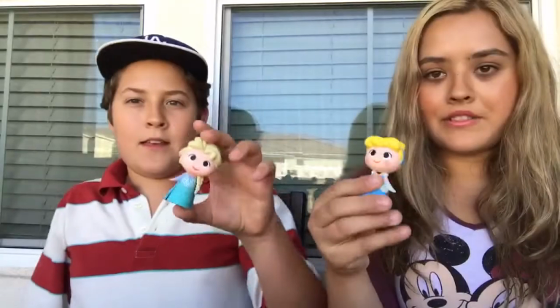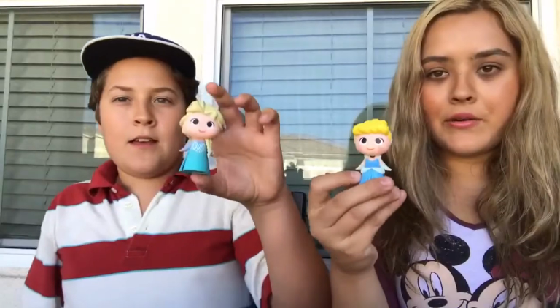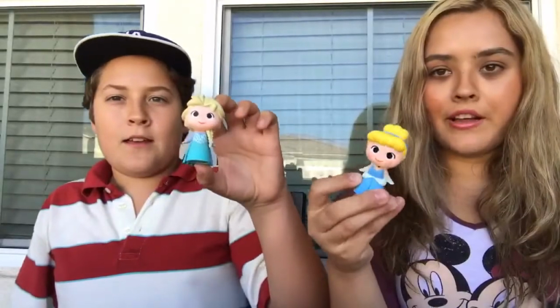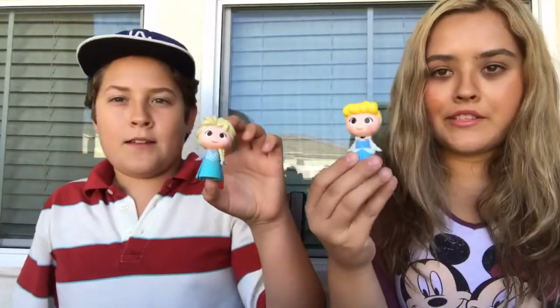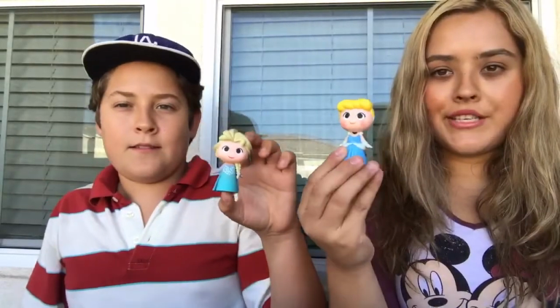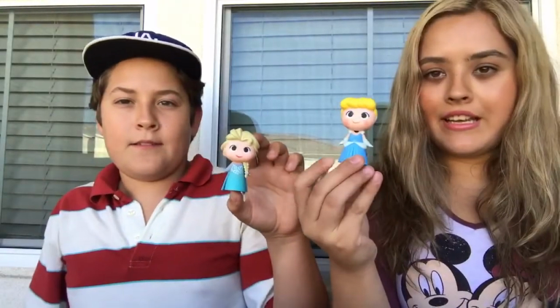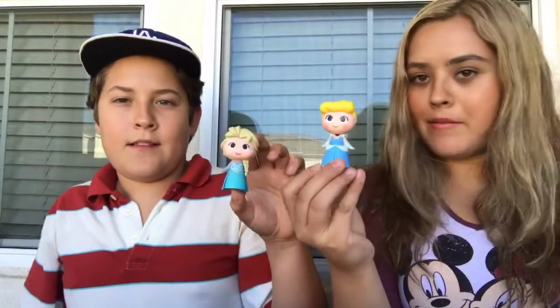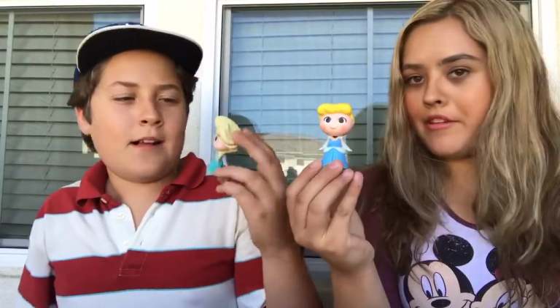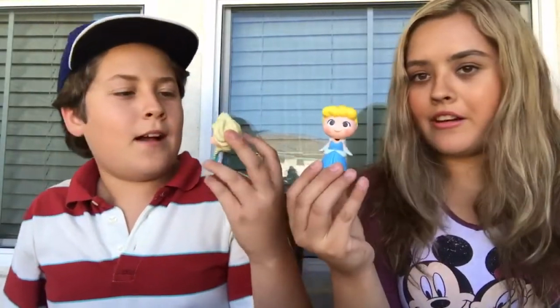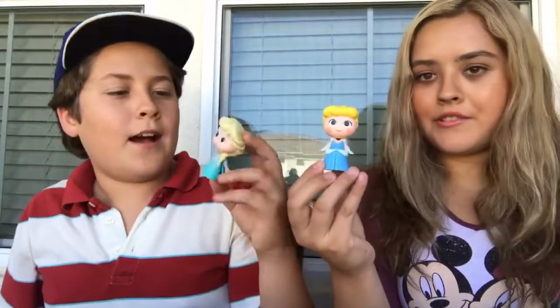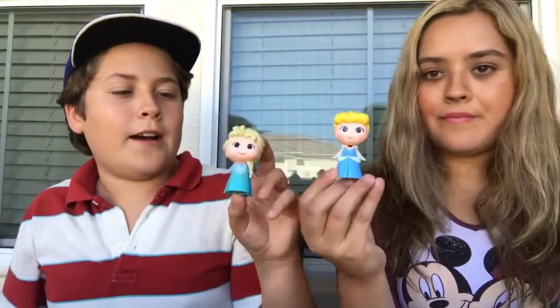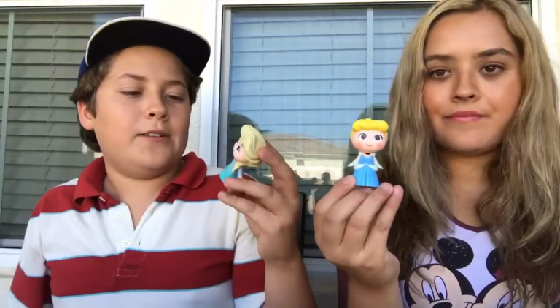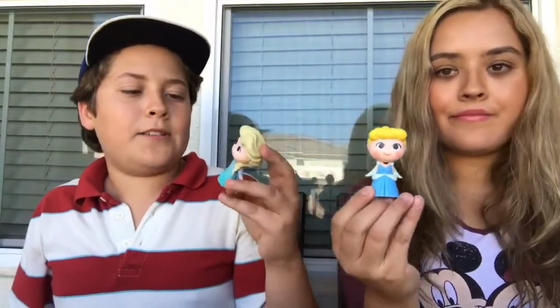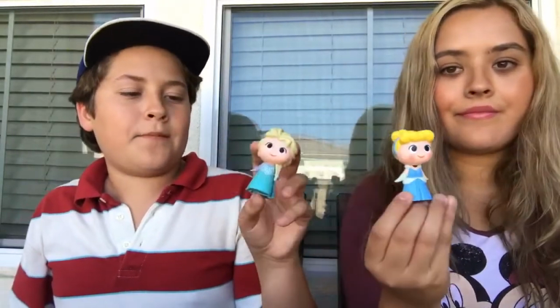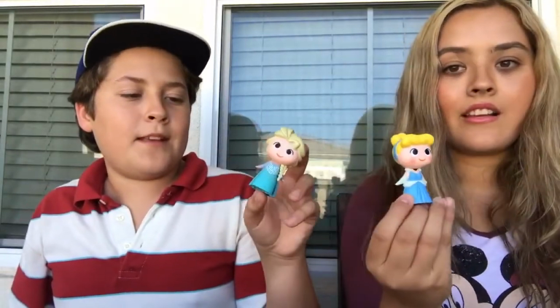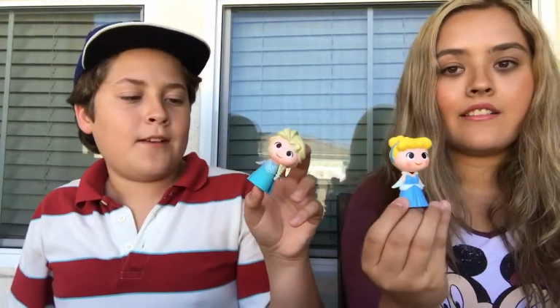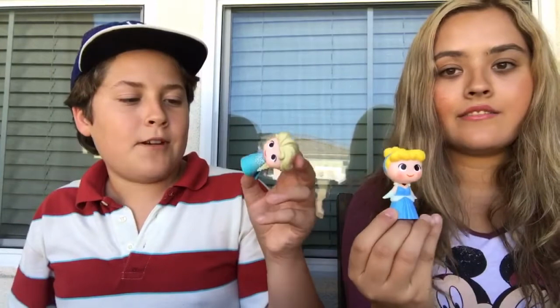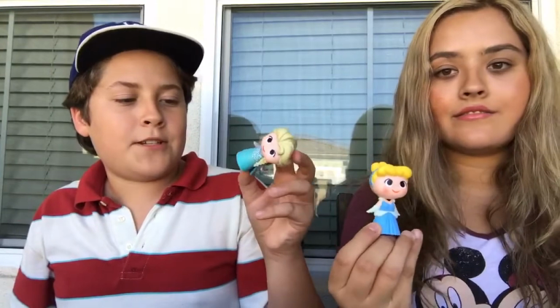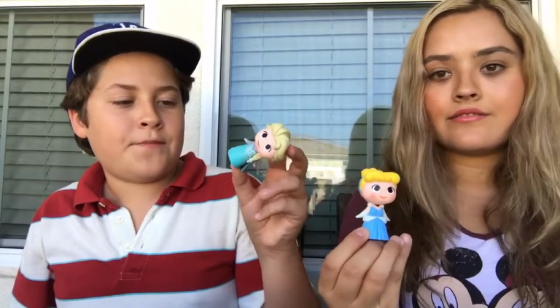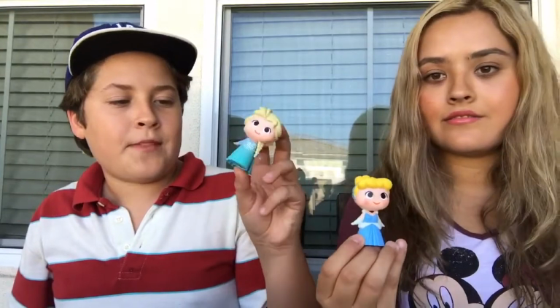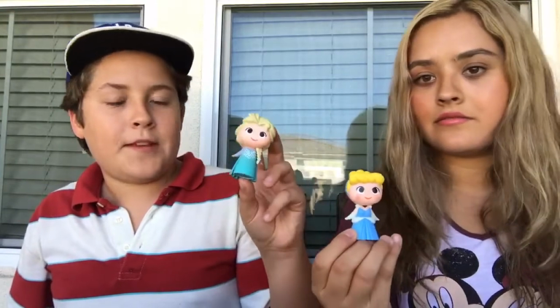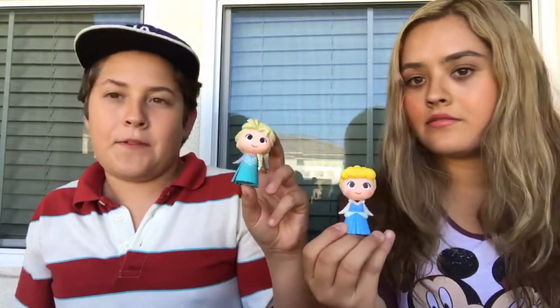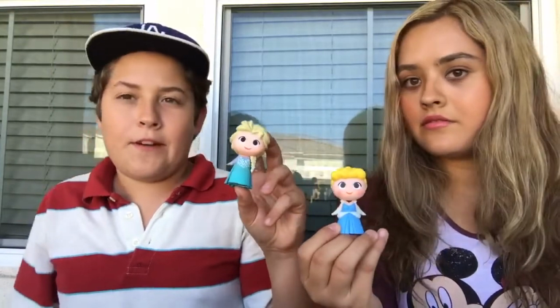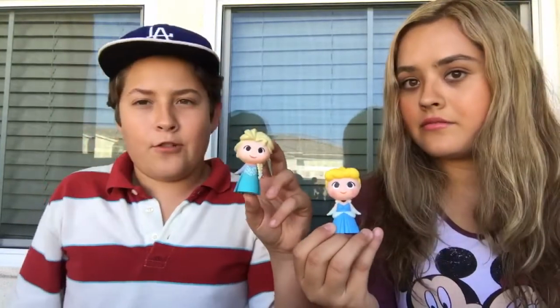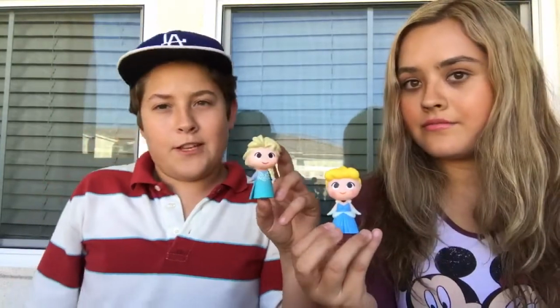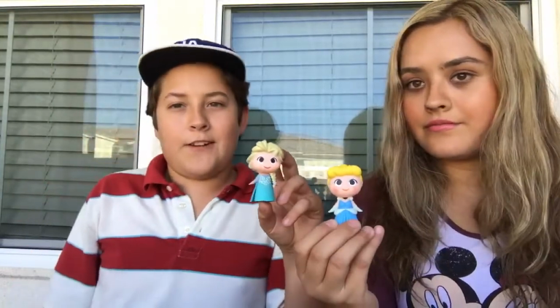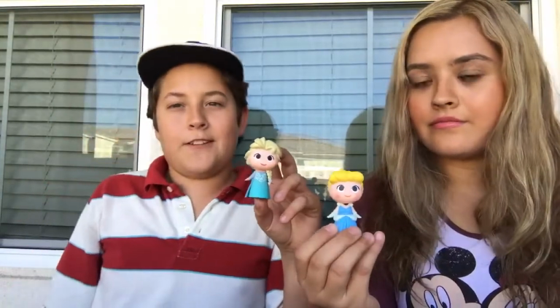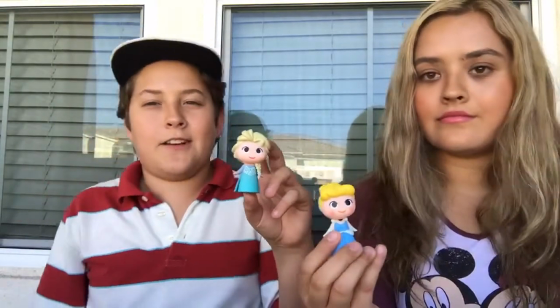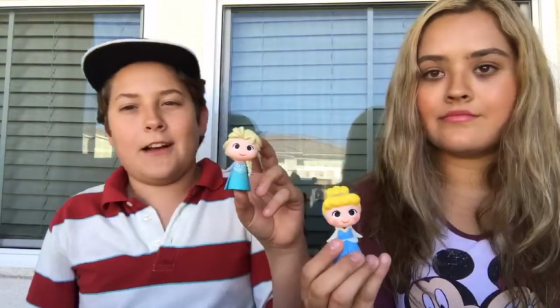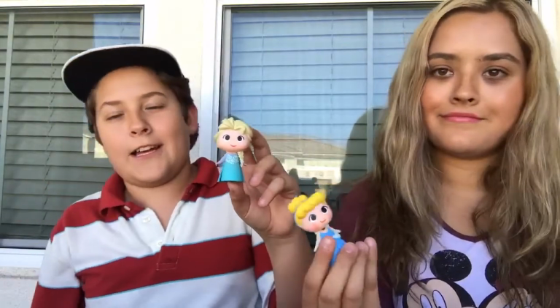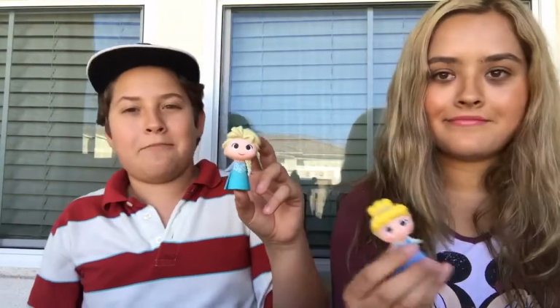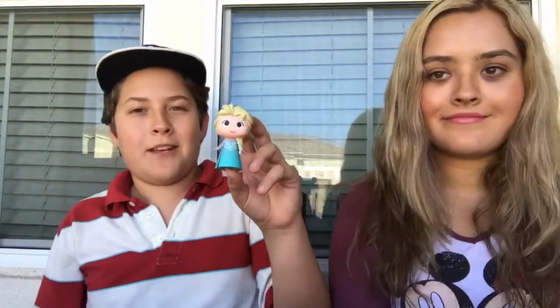I got Cinderella and my brother got Elsa, which is his favorite Frozen character, so I can't complain.